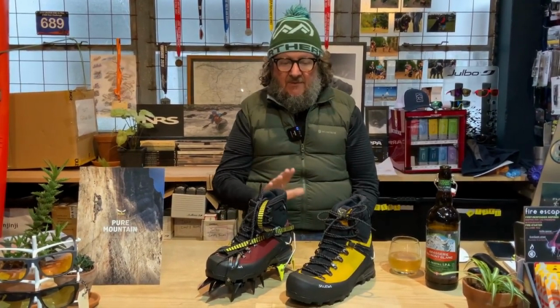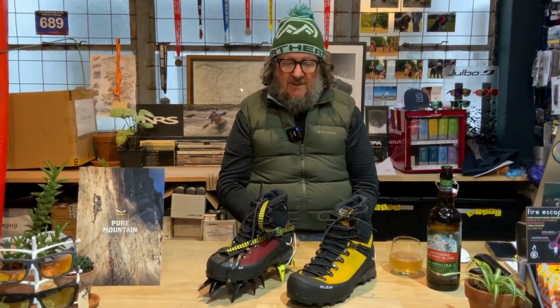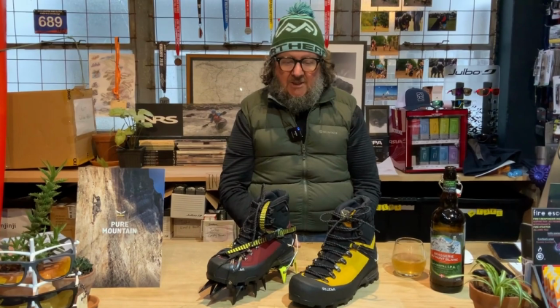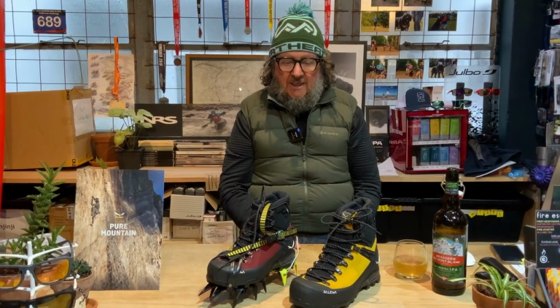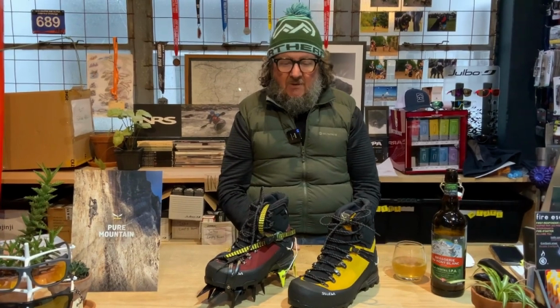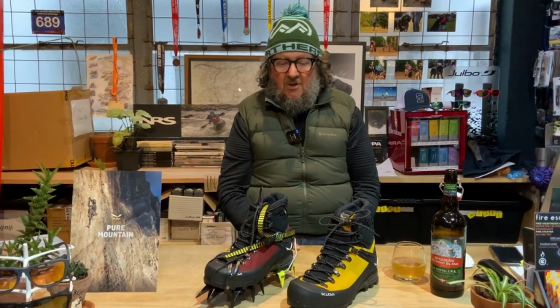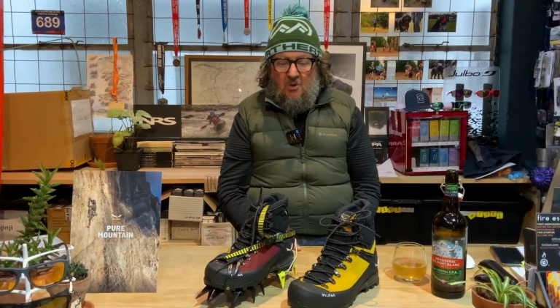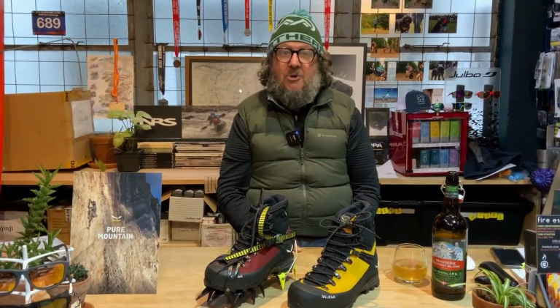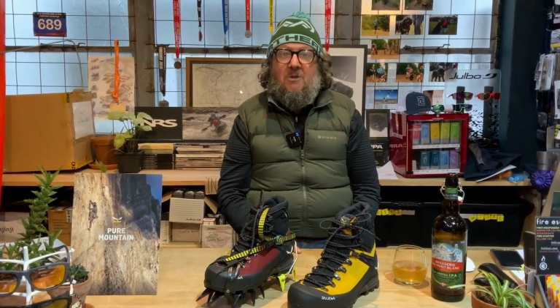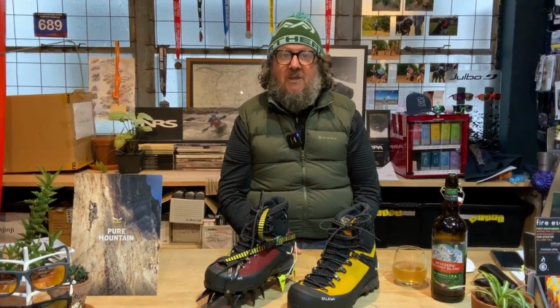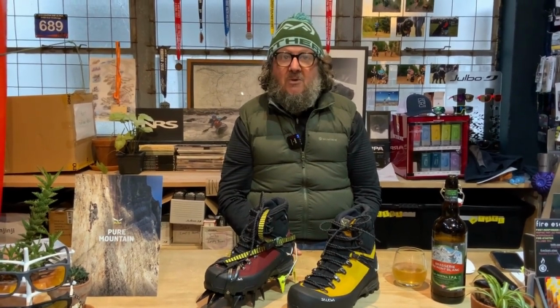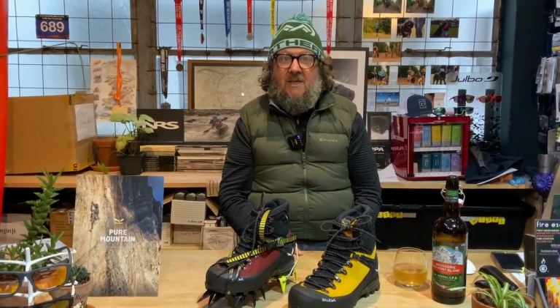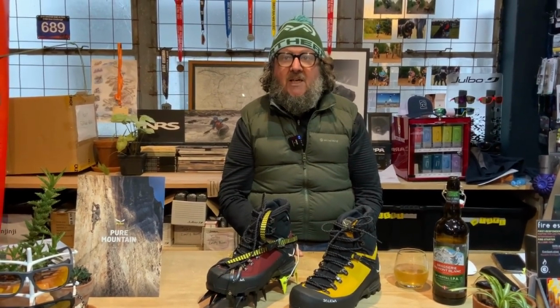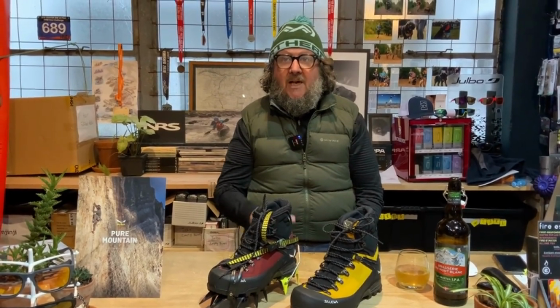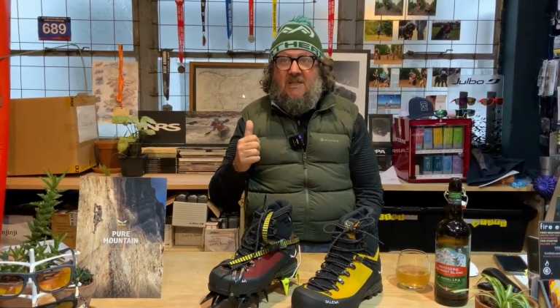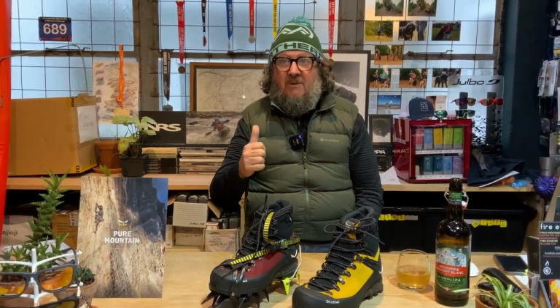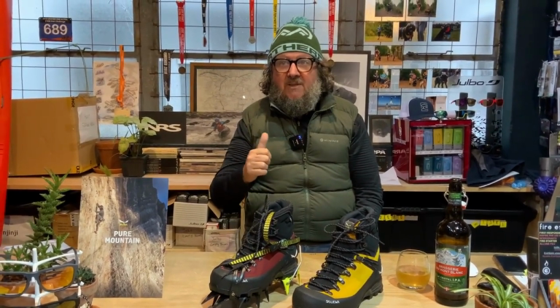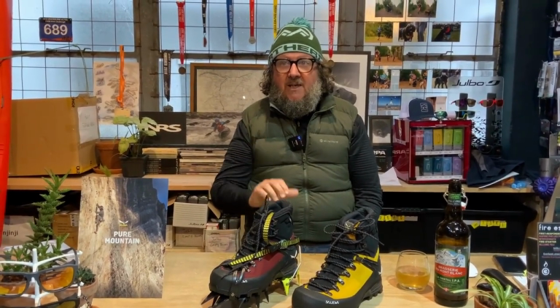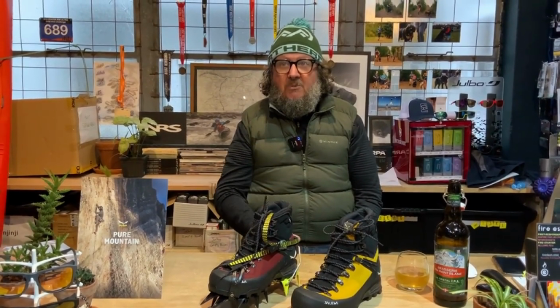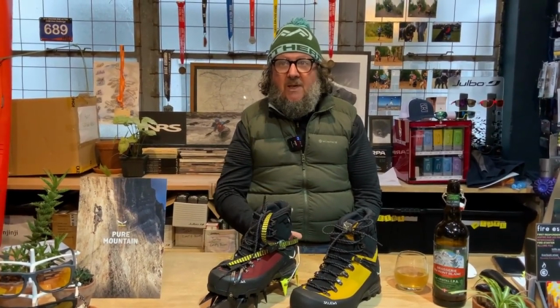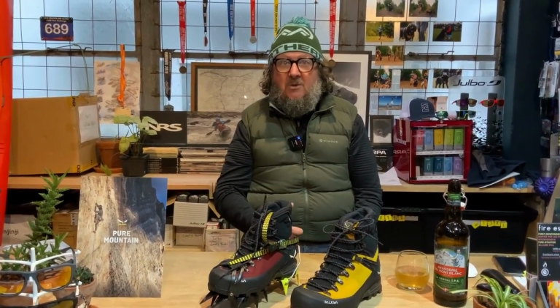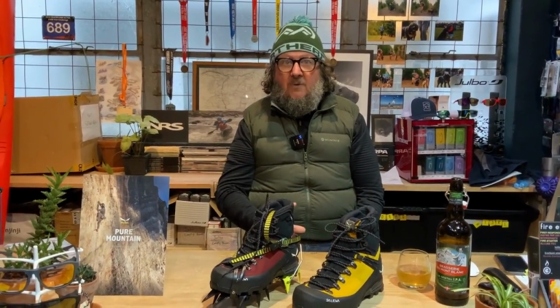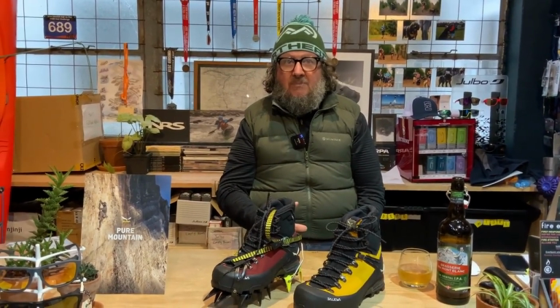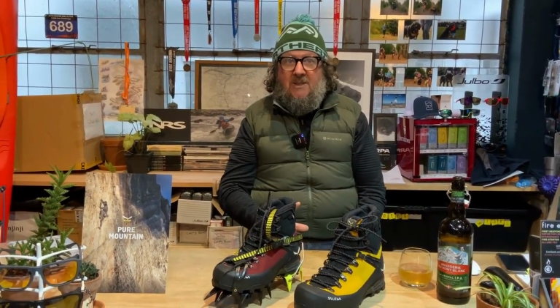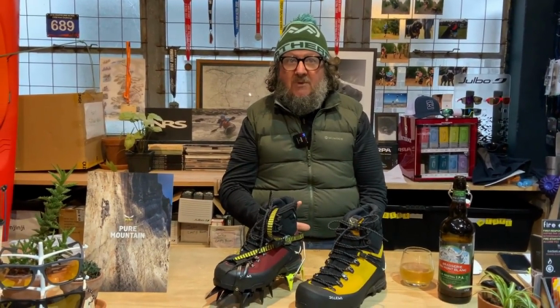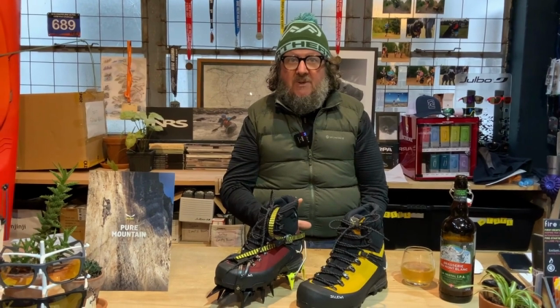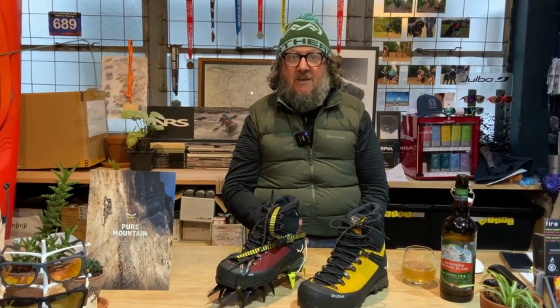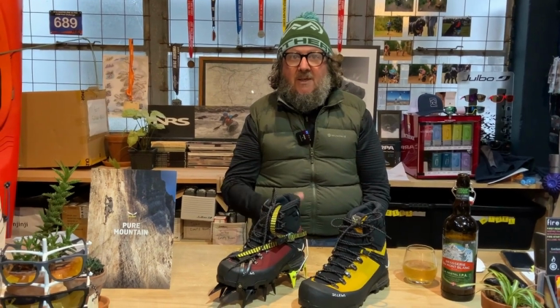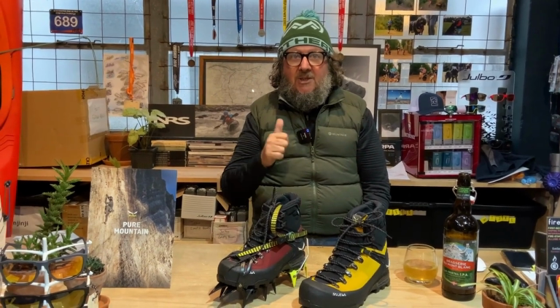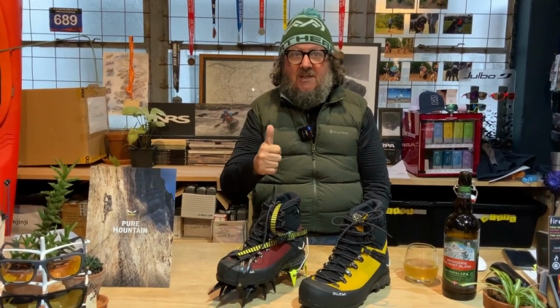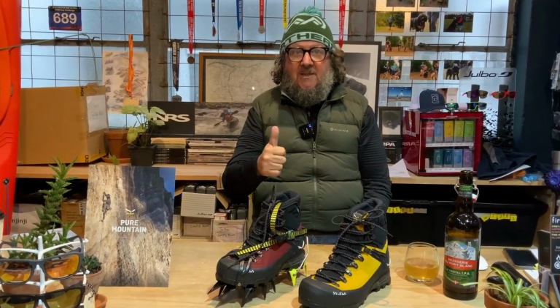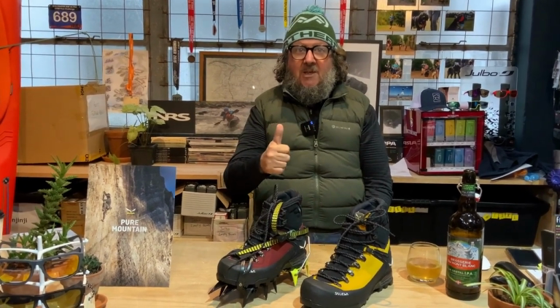There you are — that's the Salewa Autles Mid Gore-Tex. It's snowing outside and I hope you guys are all about to play in the snow this weekend. Cheers, see you soon!